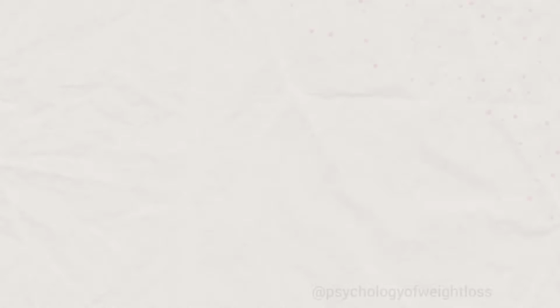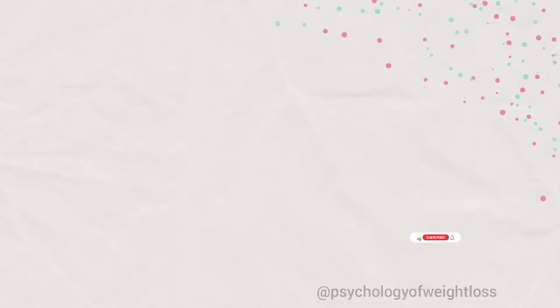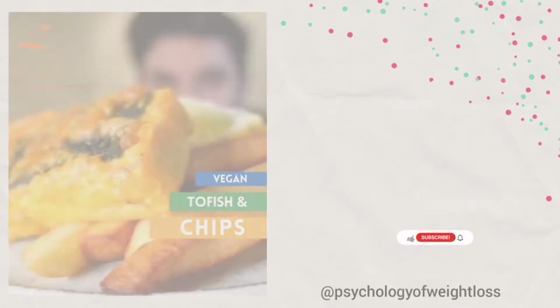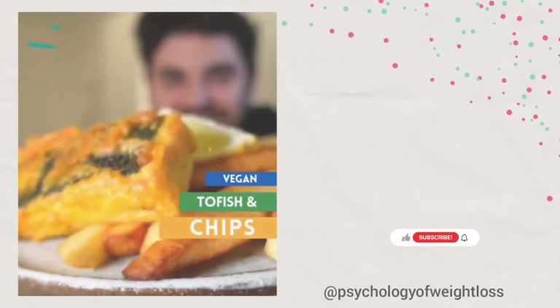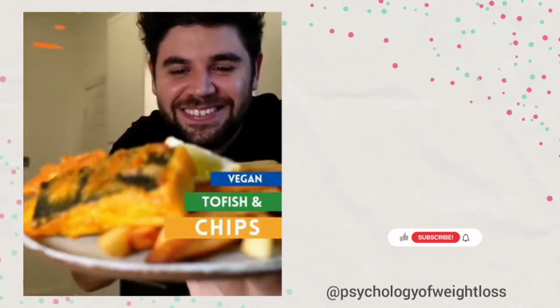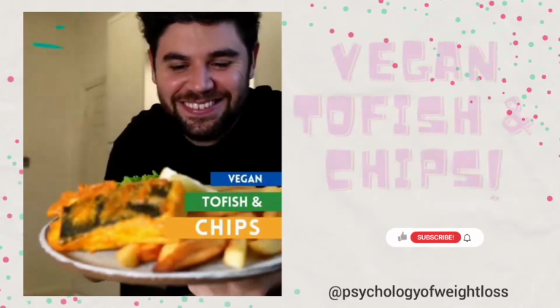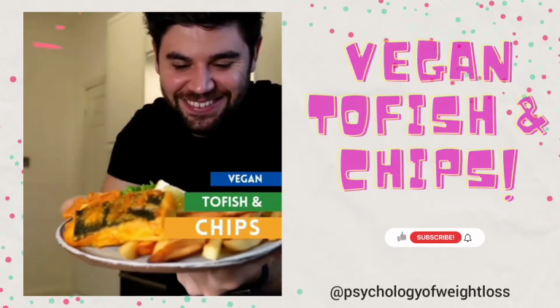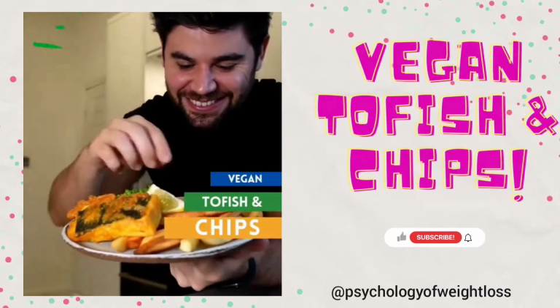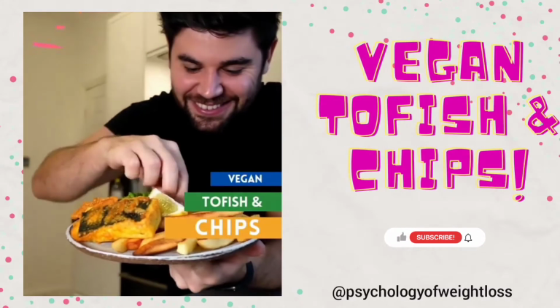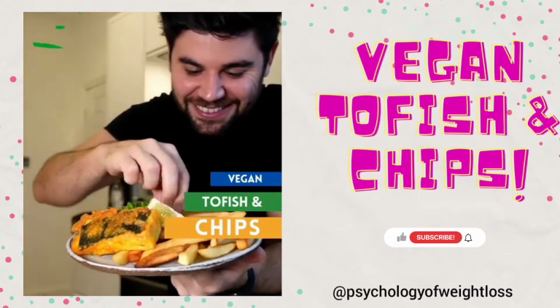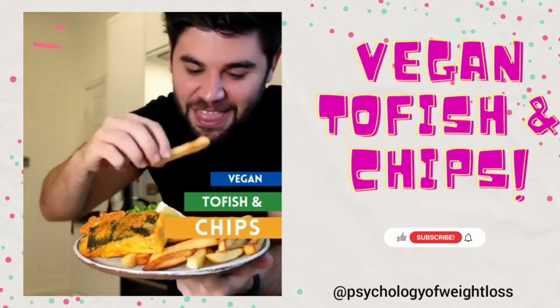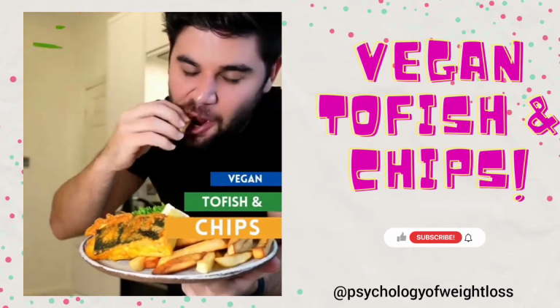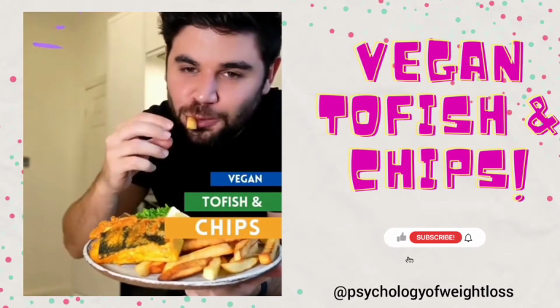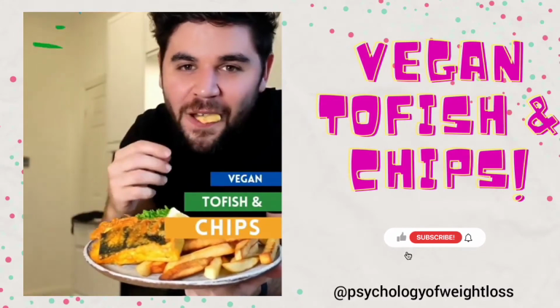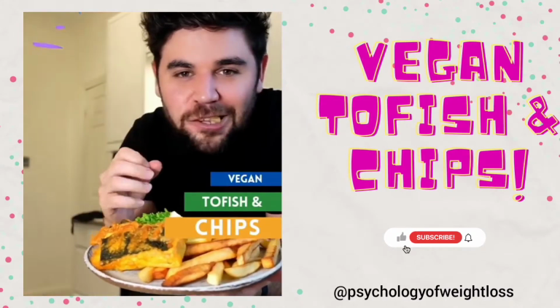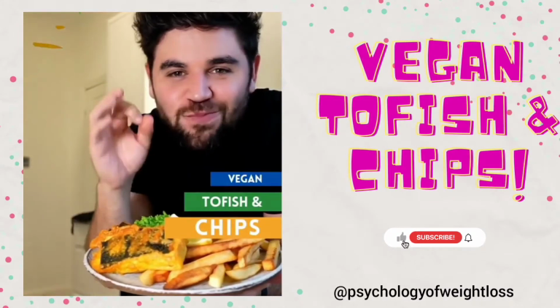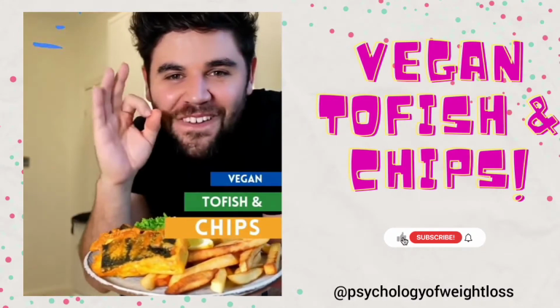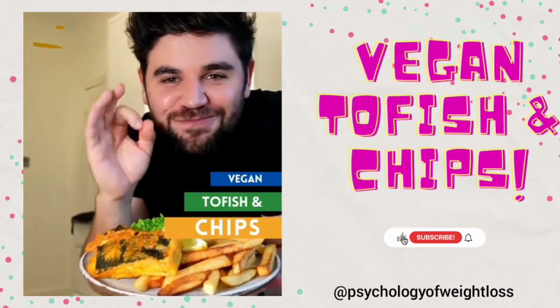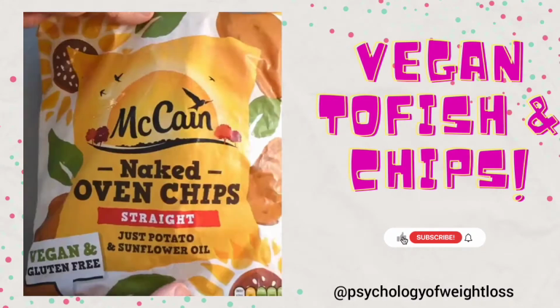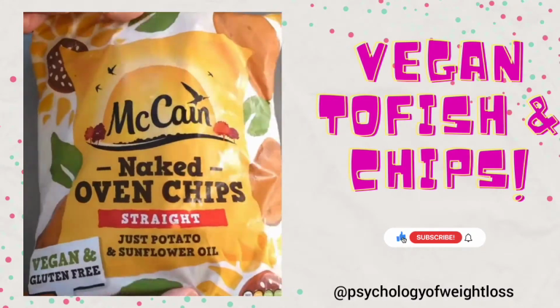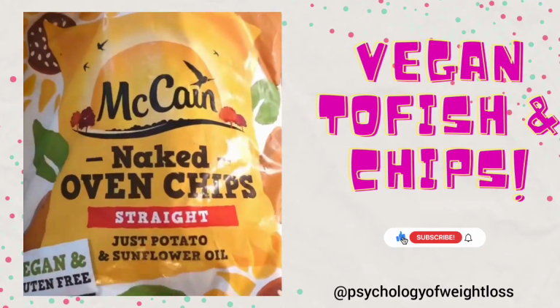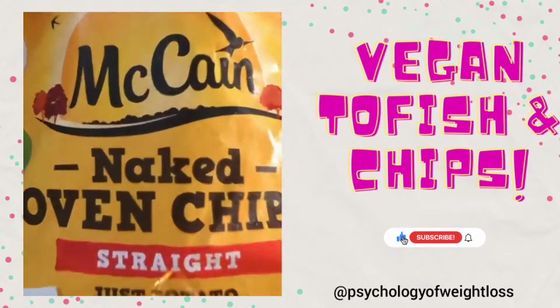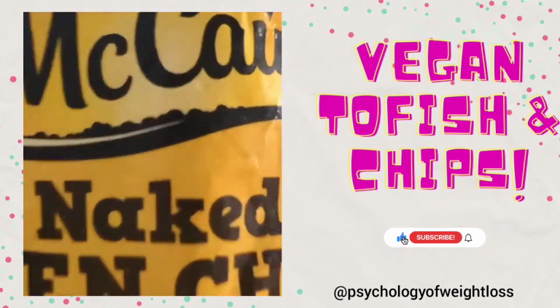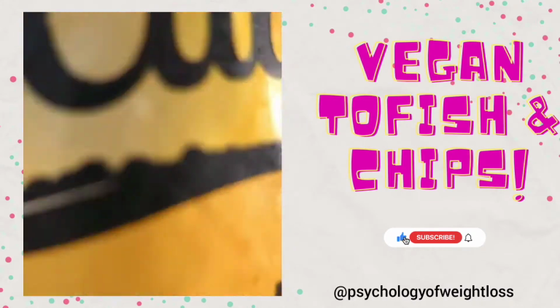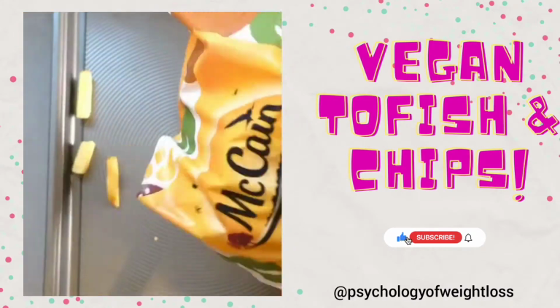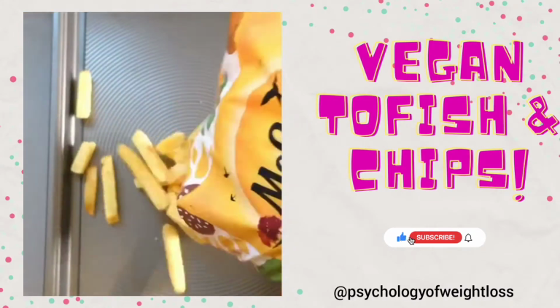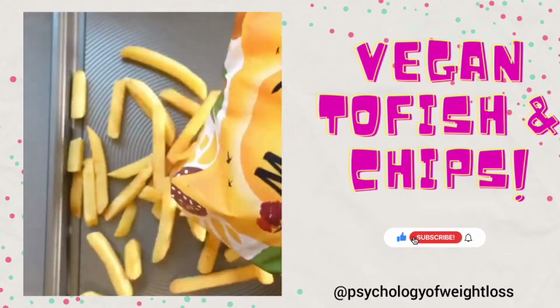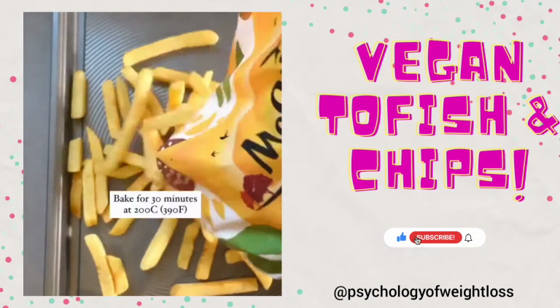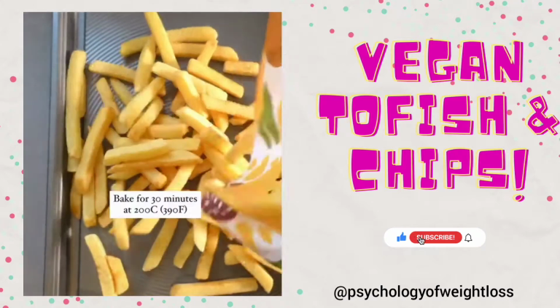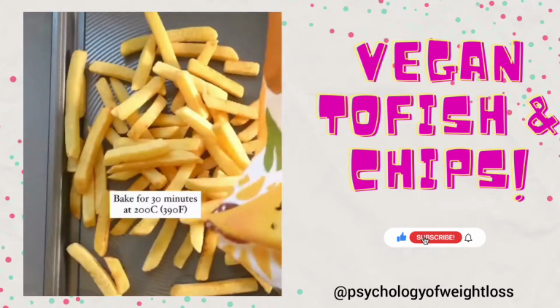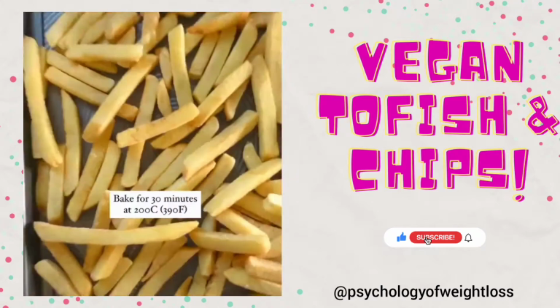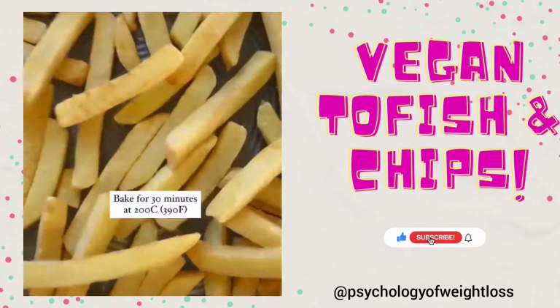Homemade Tofu Fish and Chips is gluten free and vegan and so tasty. Add your McCain Naked Oven Chips to a baking tray and bake.